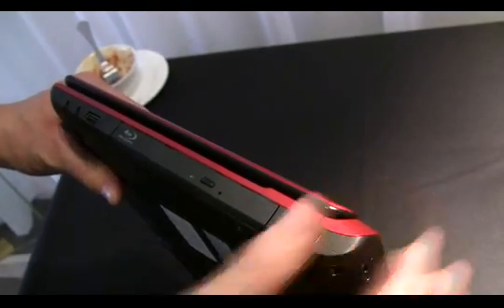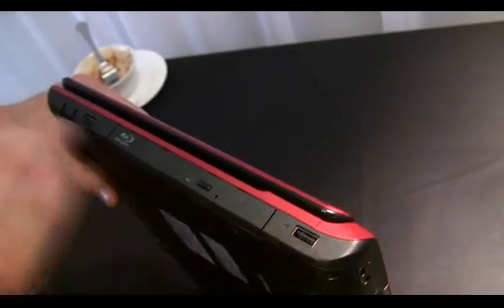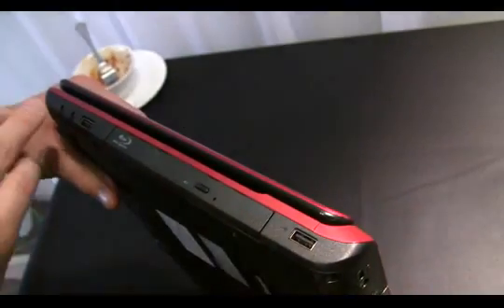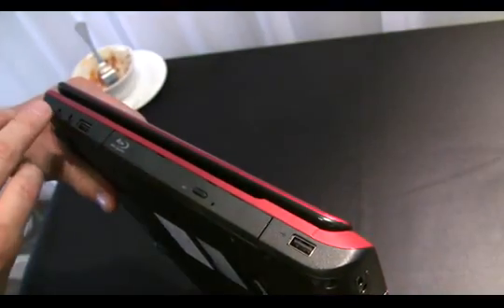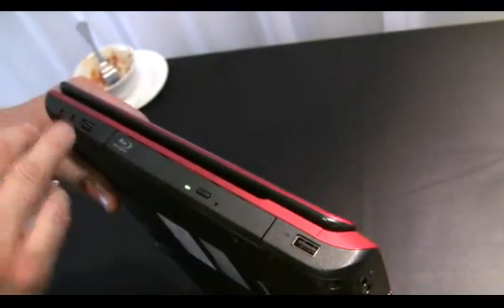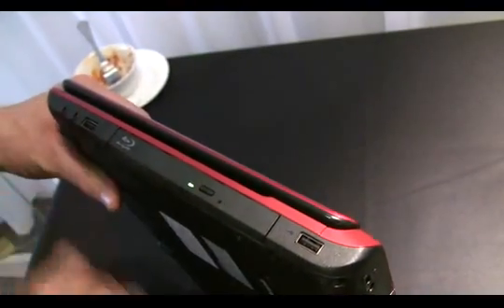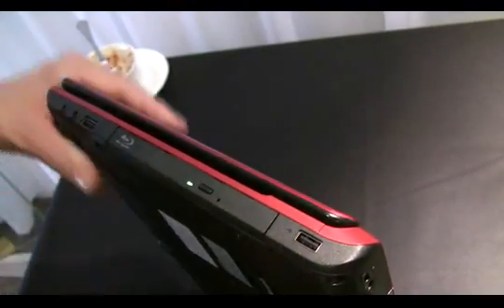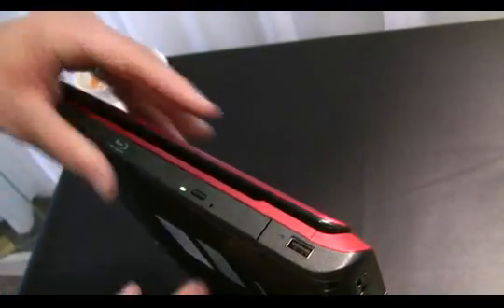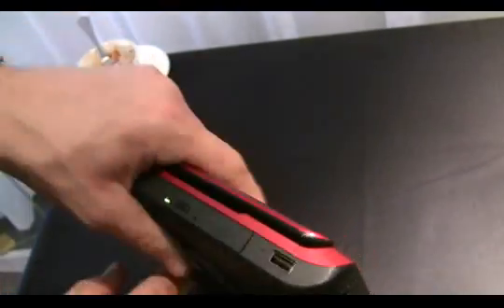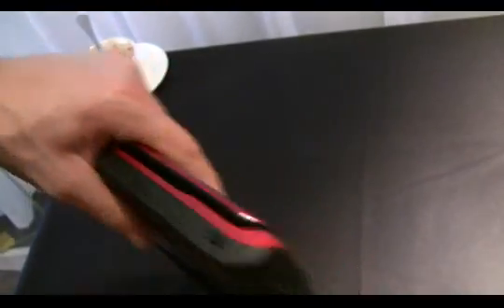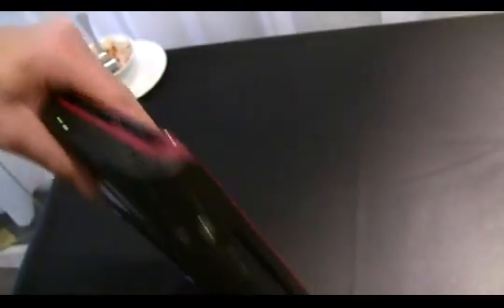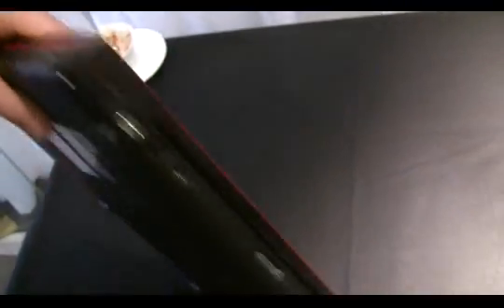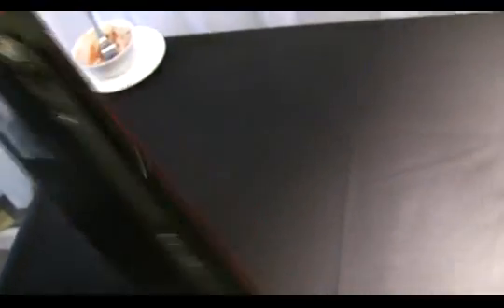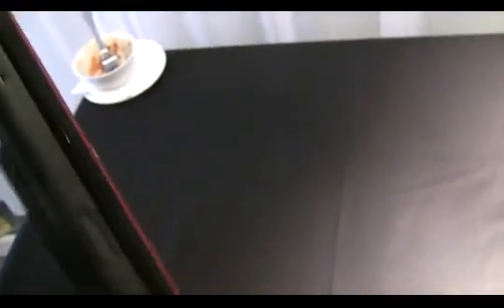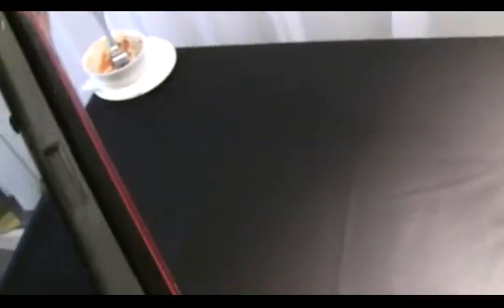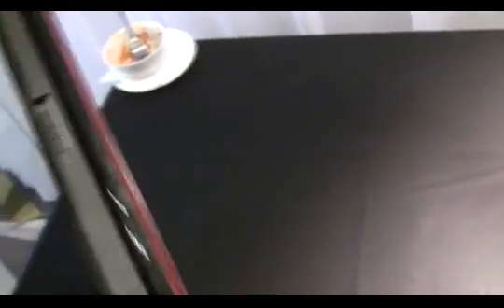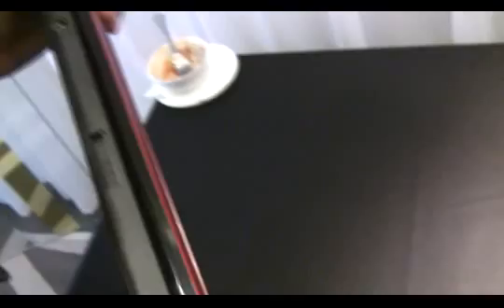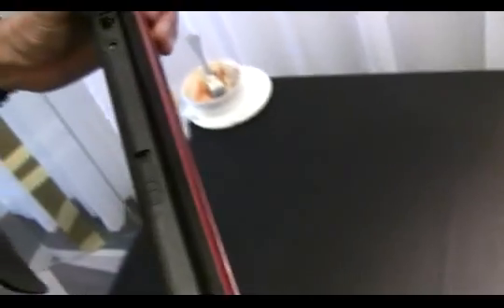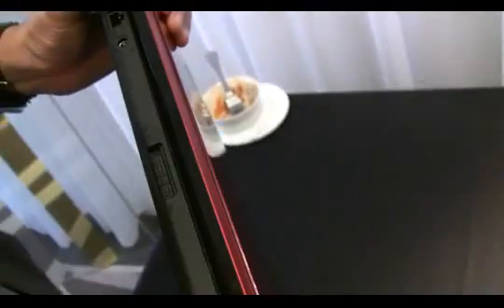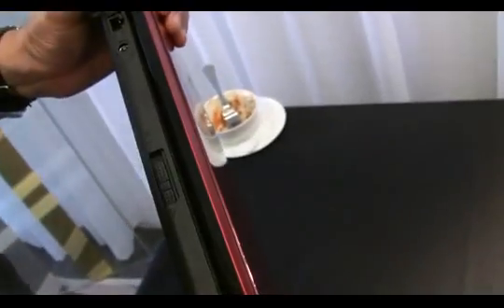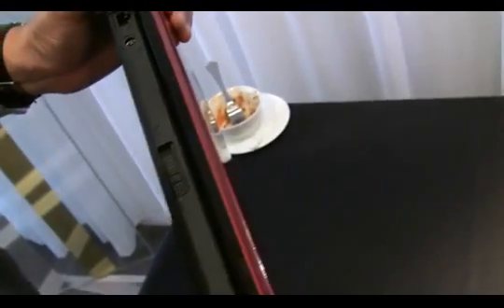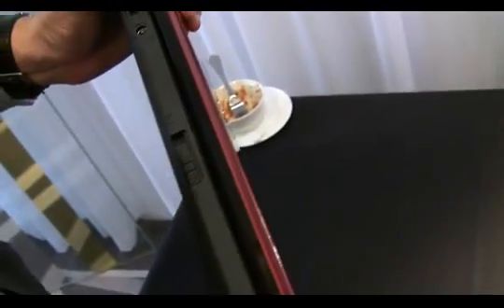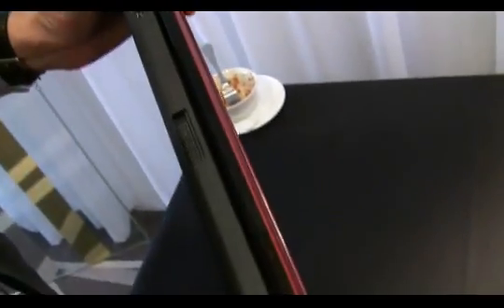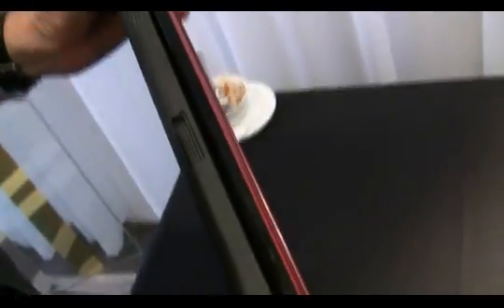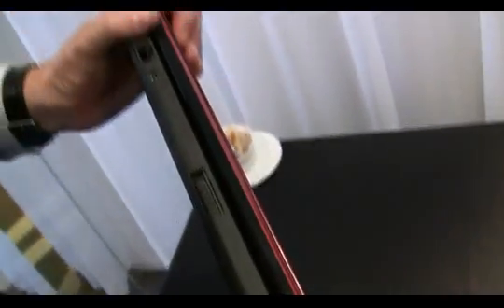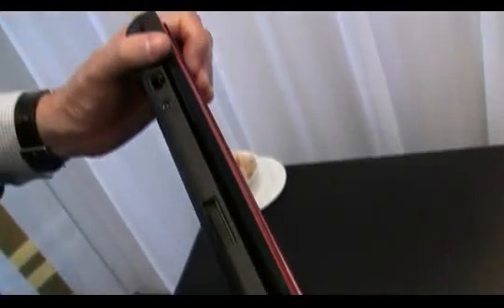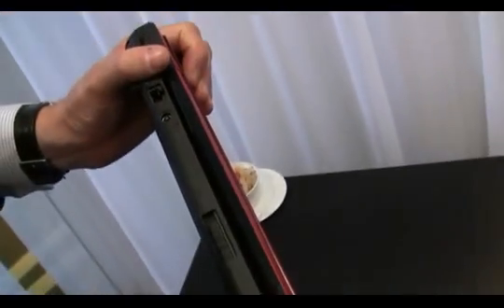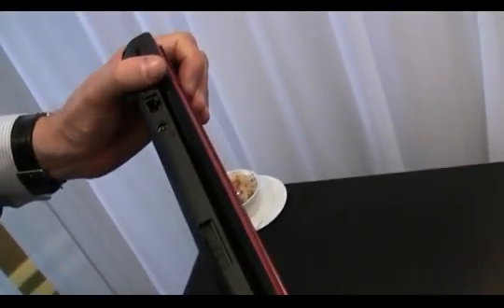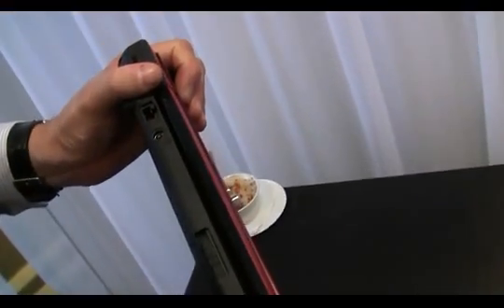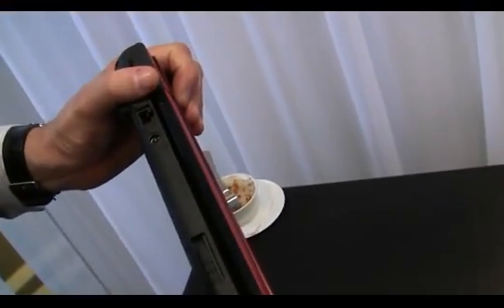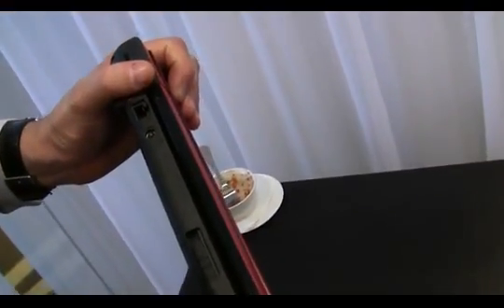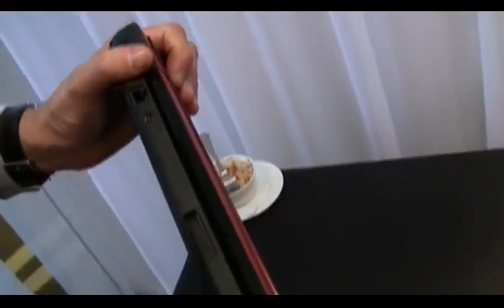There's also a microphone and a headphone port. On the back we have the power connector and the ethernet port as well.